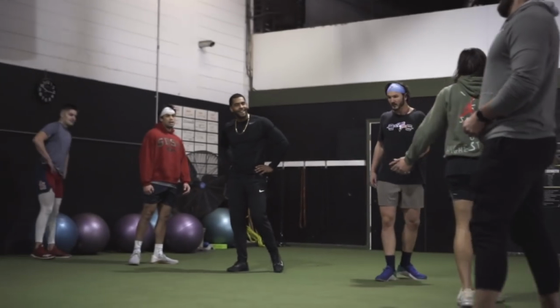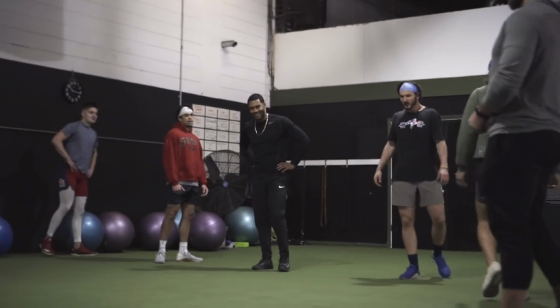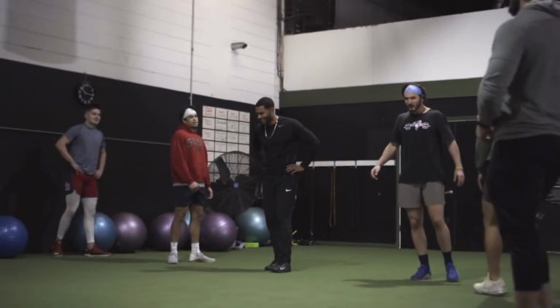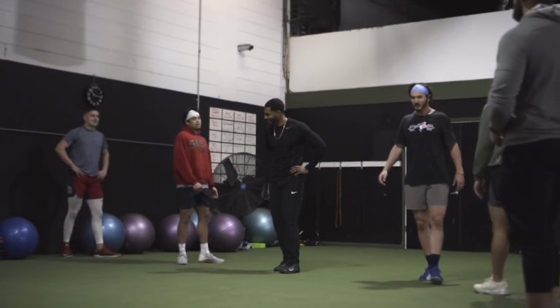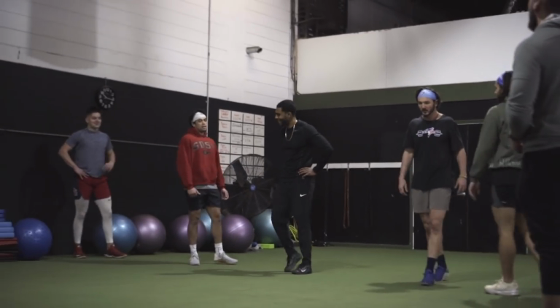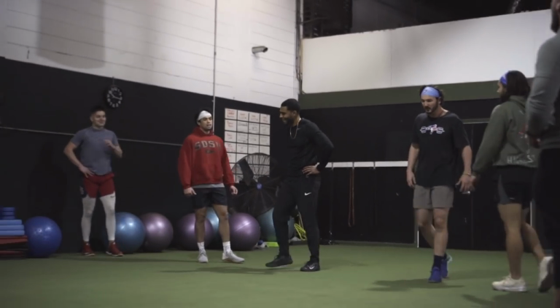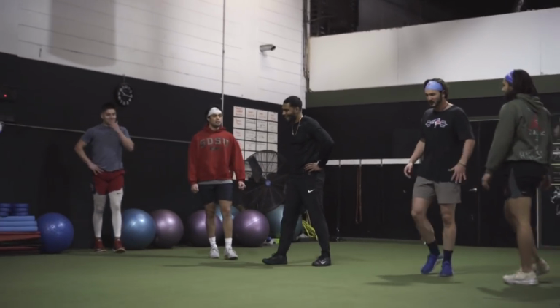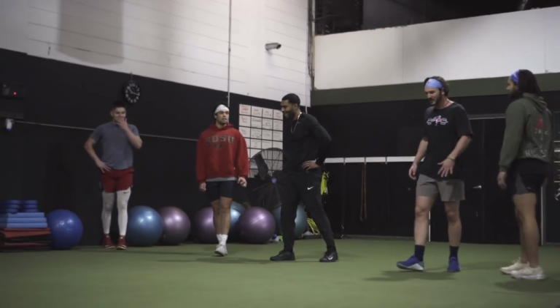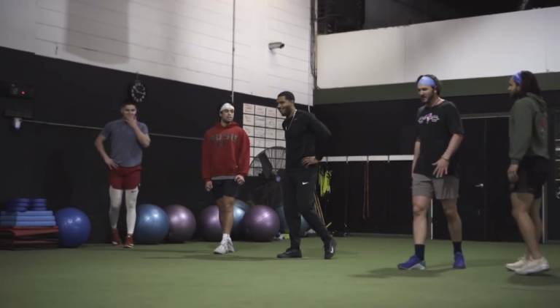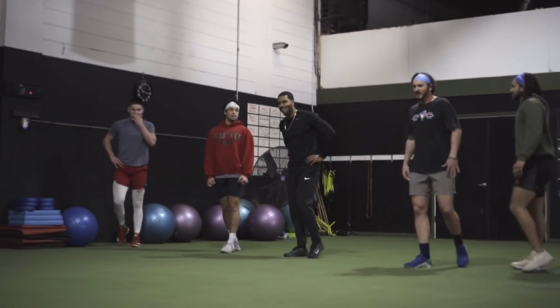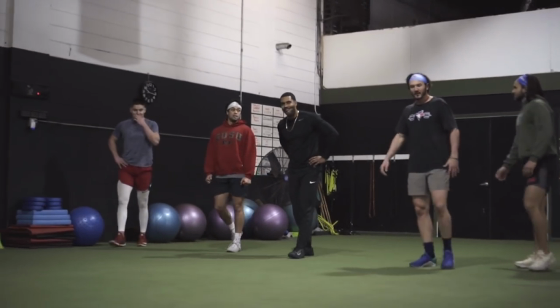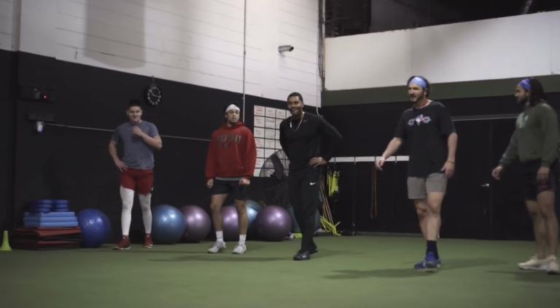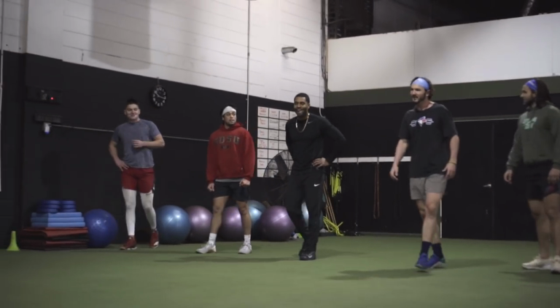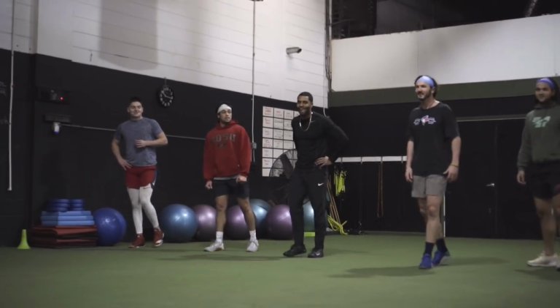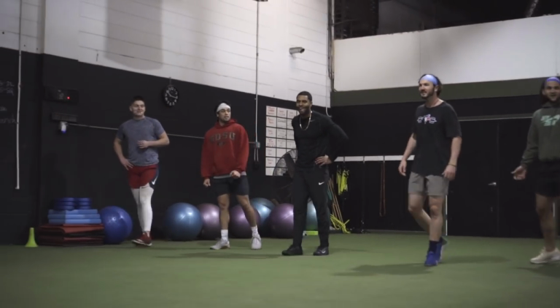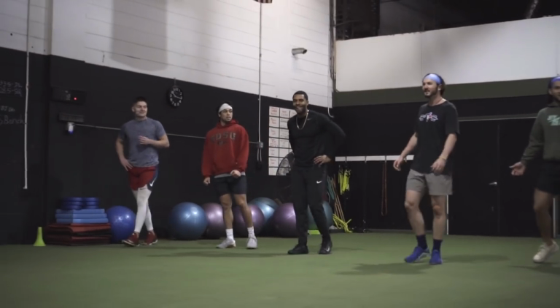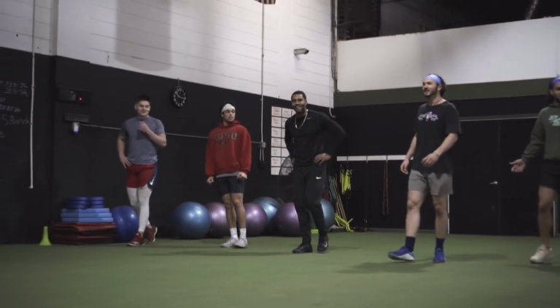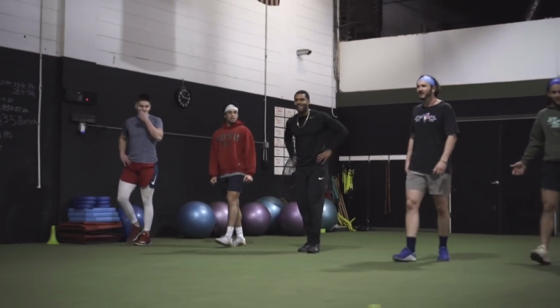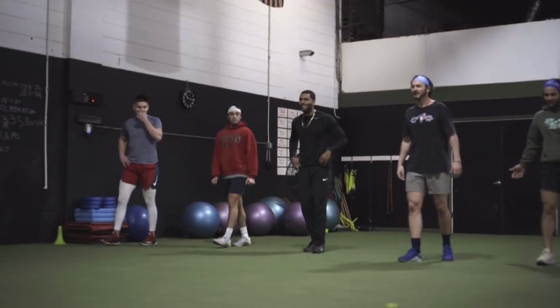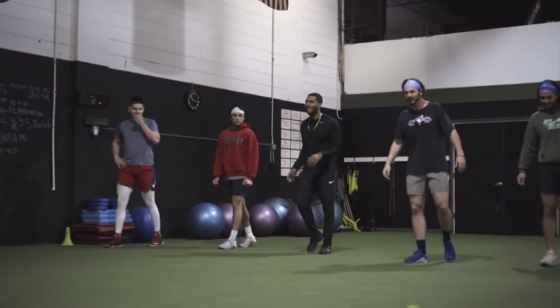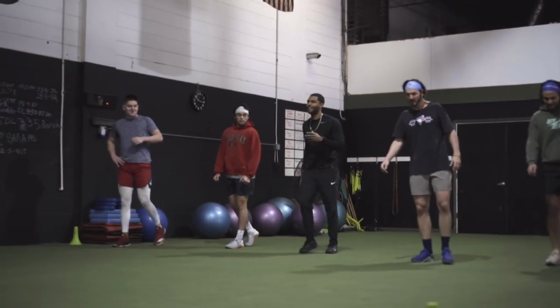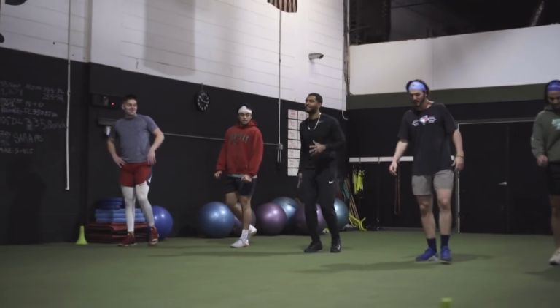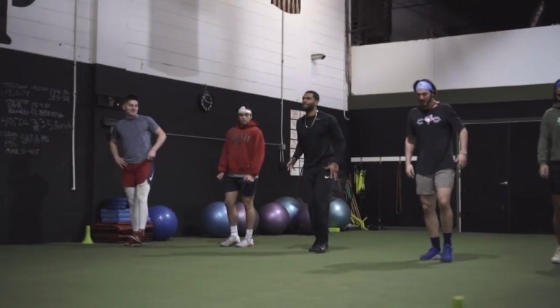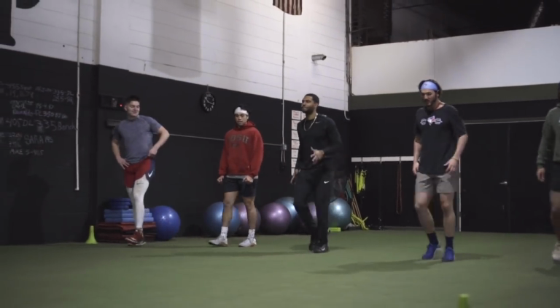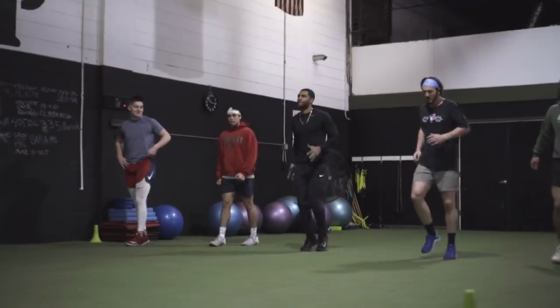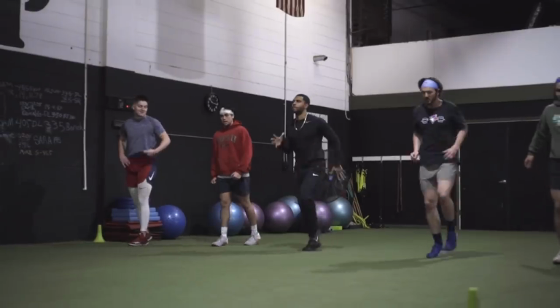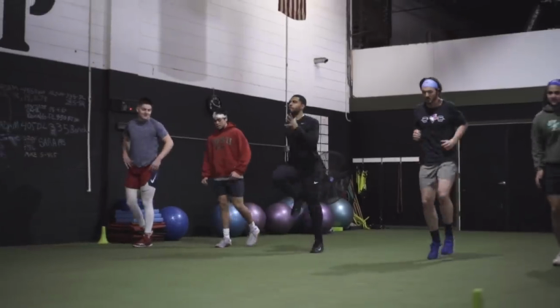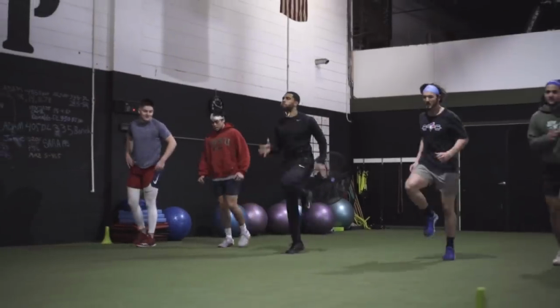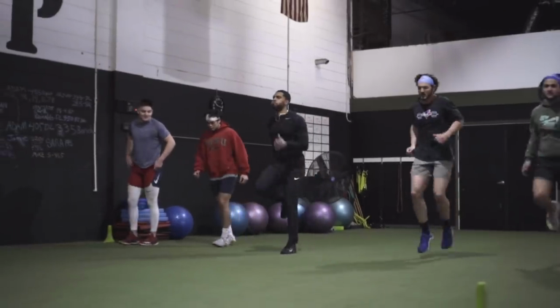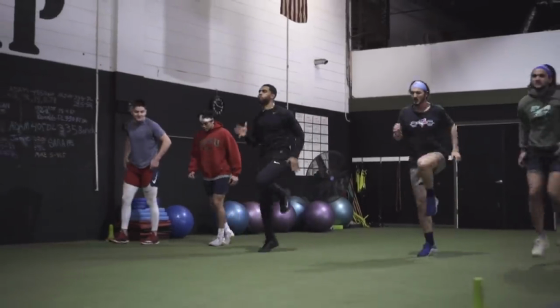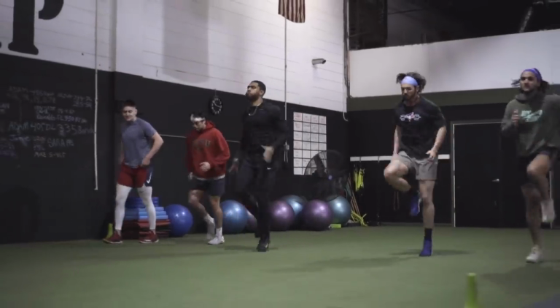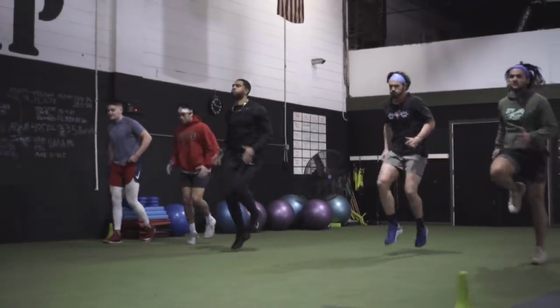High knee butt kick run. Let's go — rapid fire, put them together. Knee up to hip level.